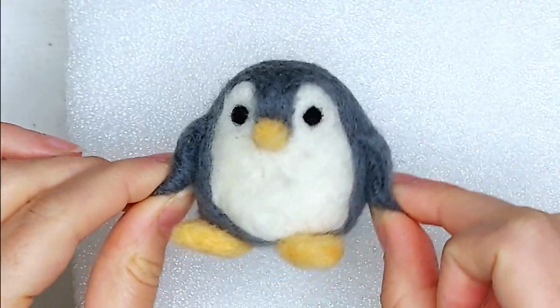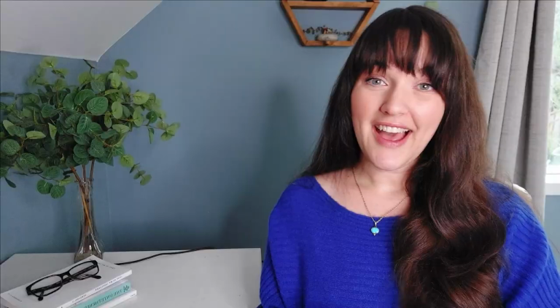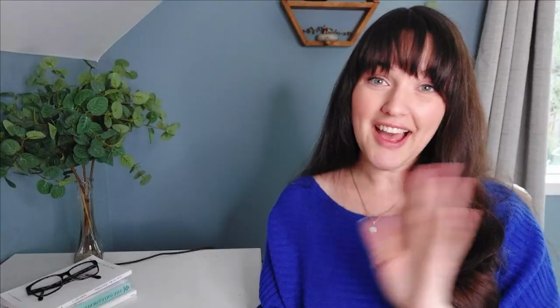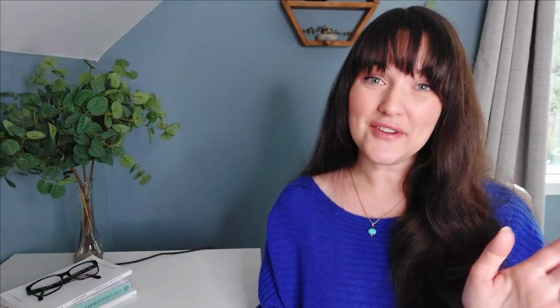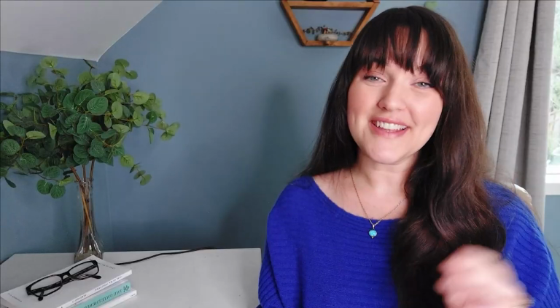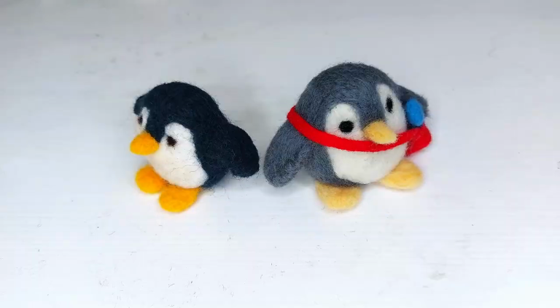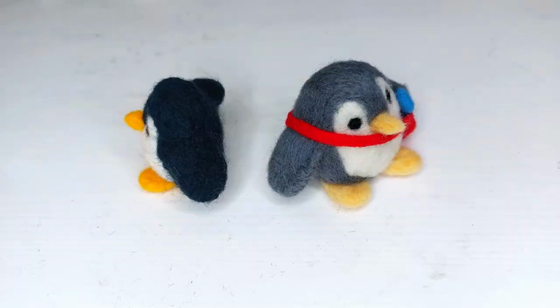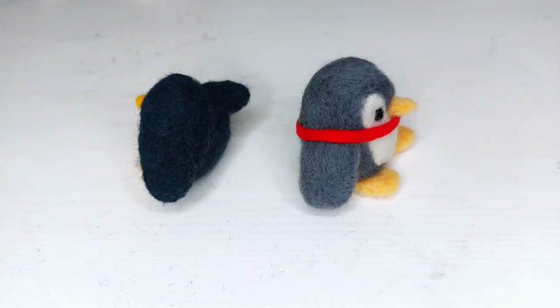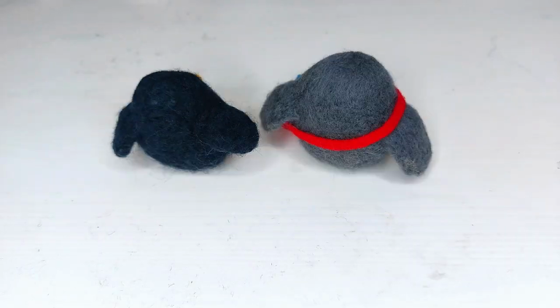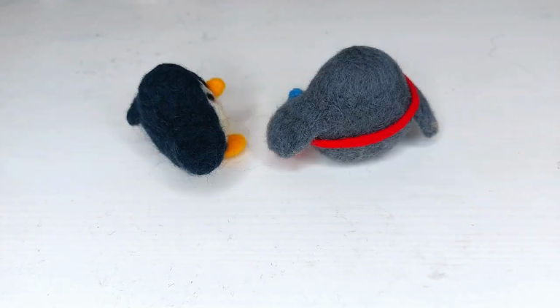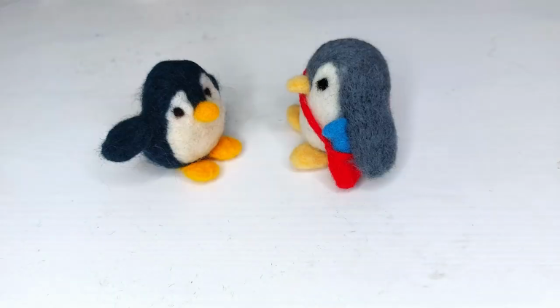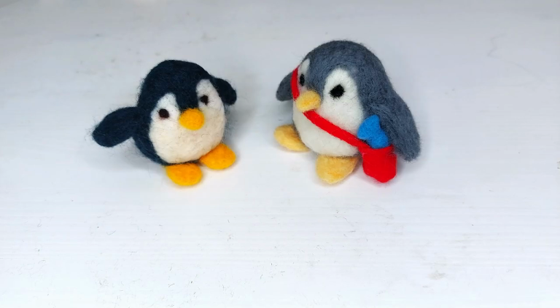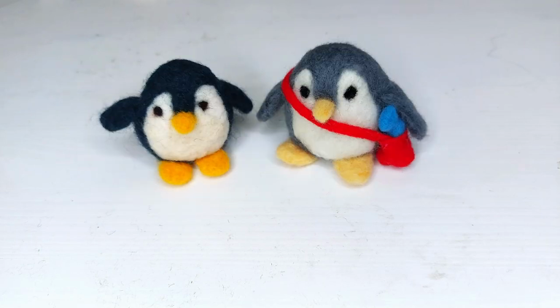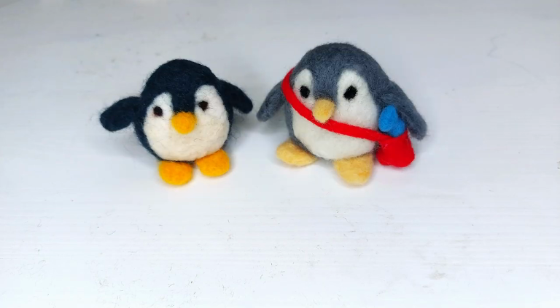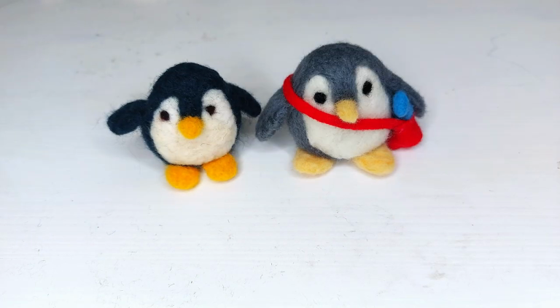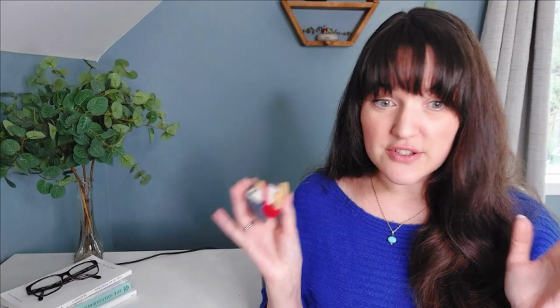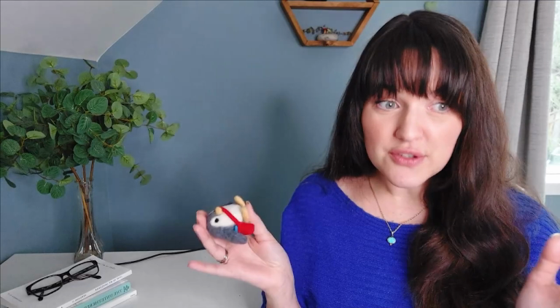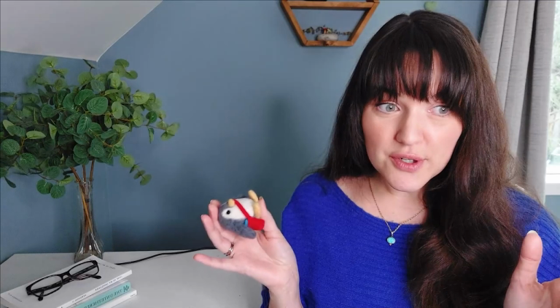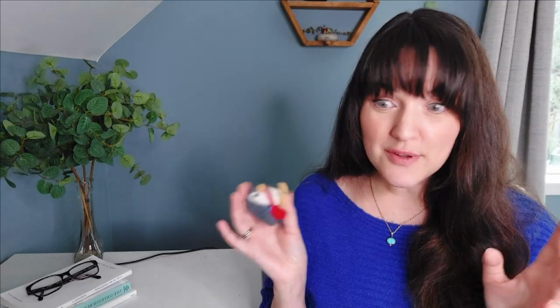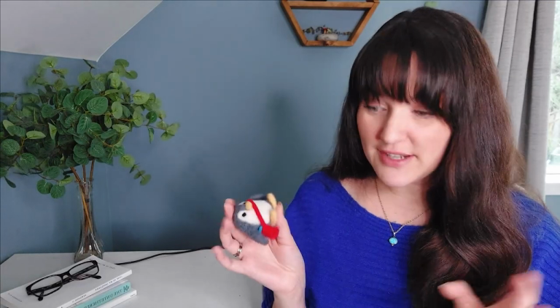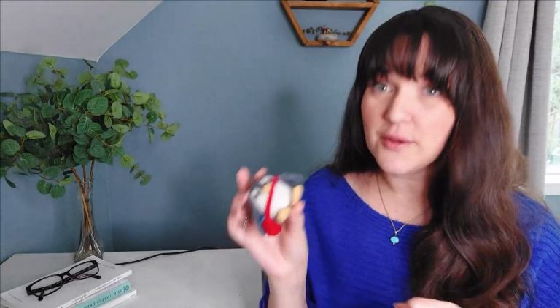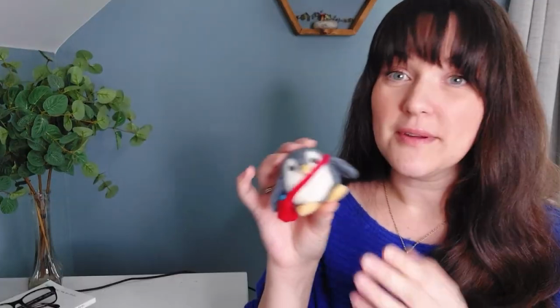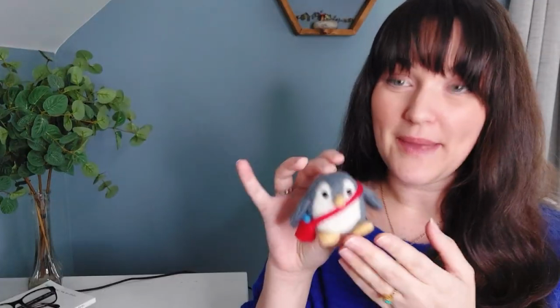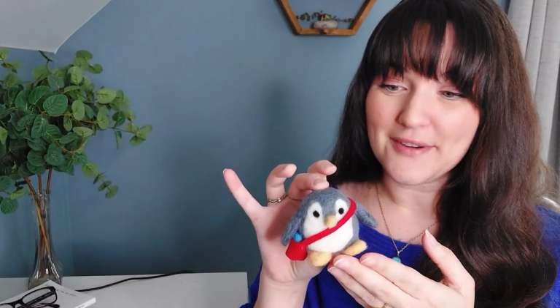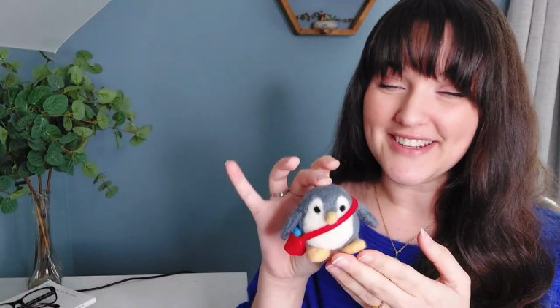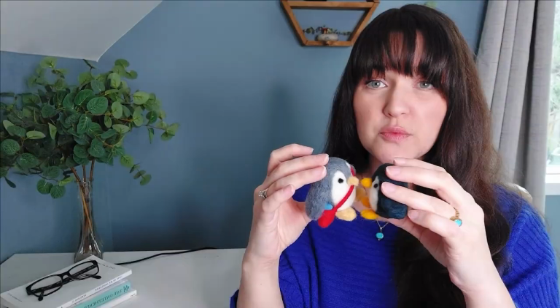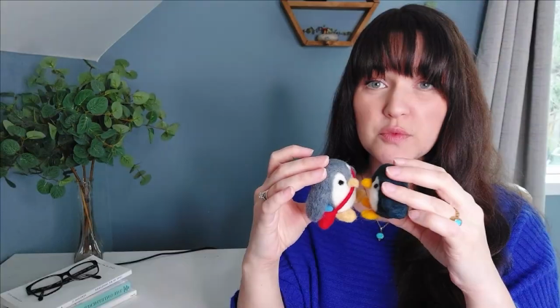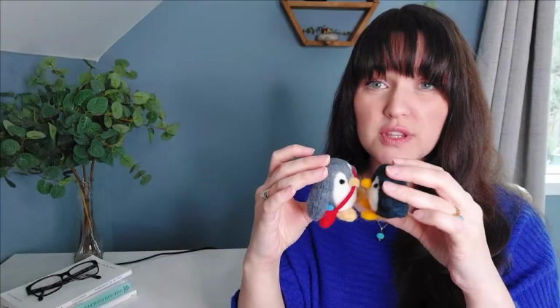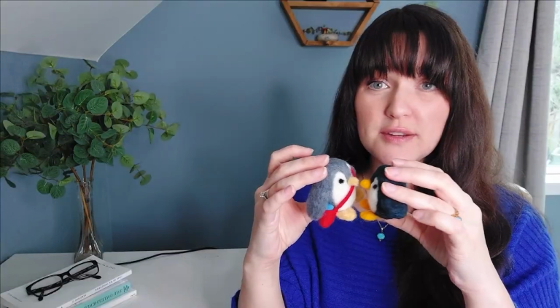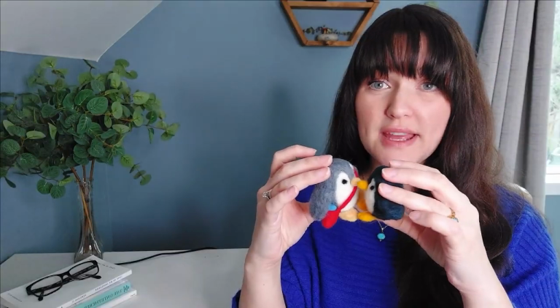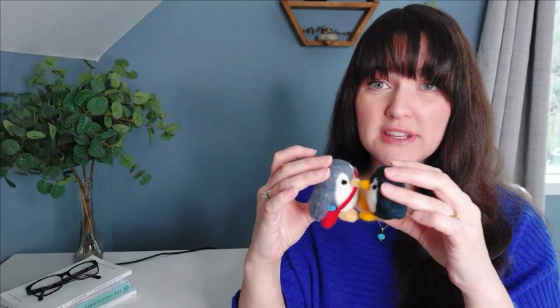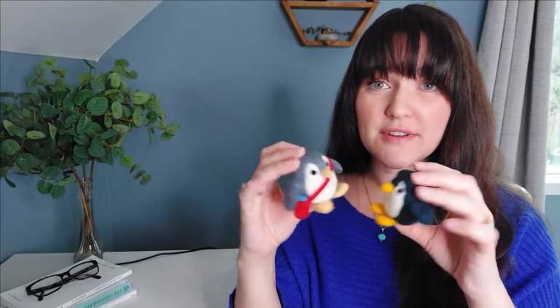Hi everyone! Today we are going to be making the most adorable little penguin. They're penguin lovers.